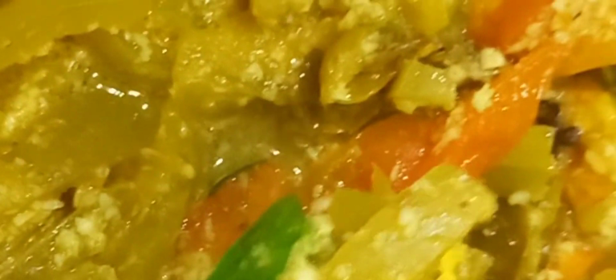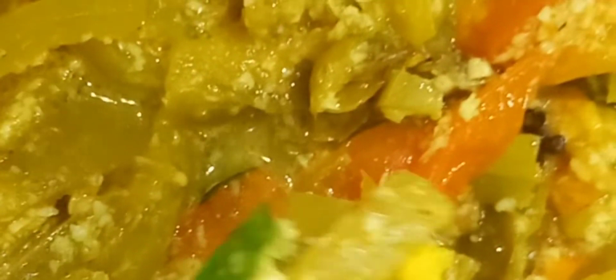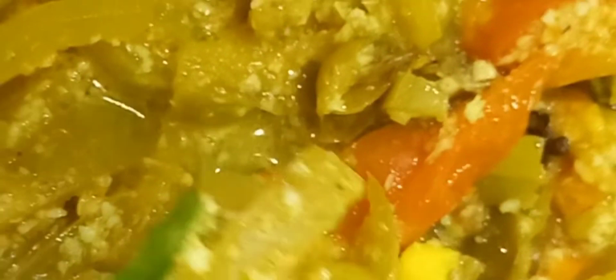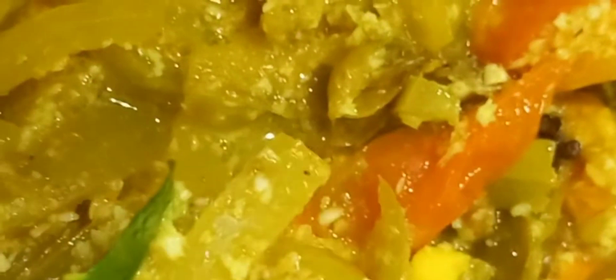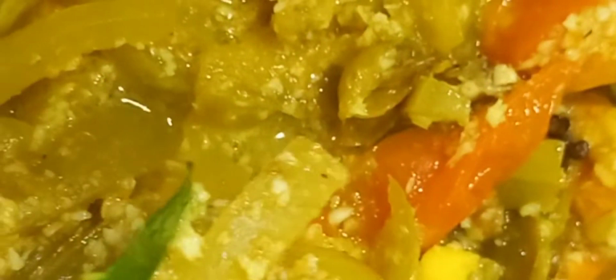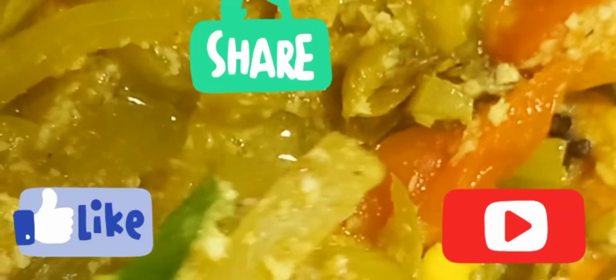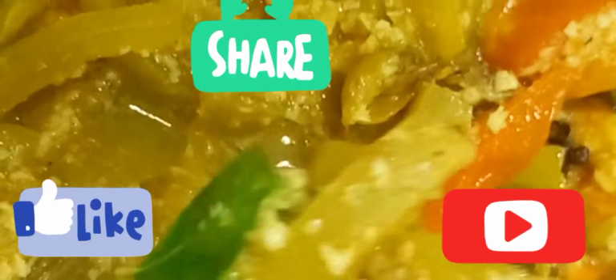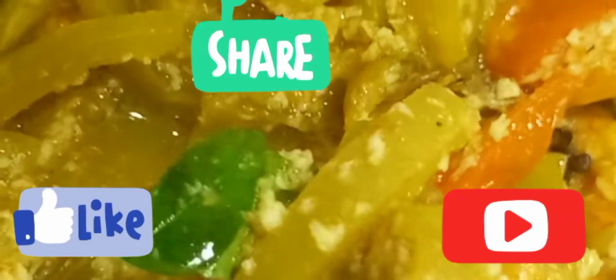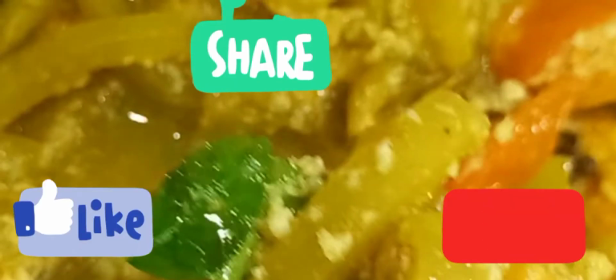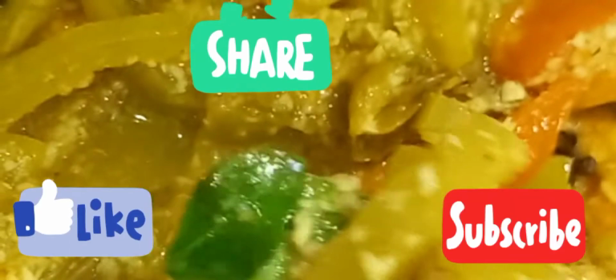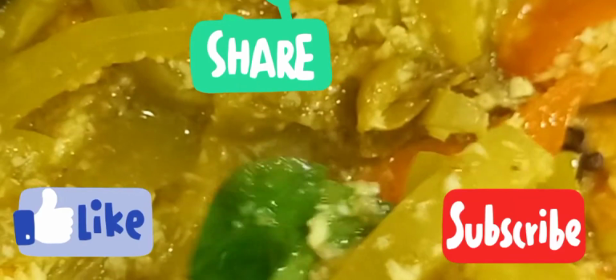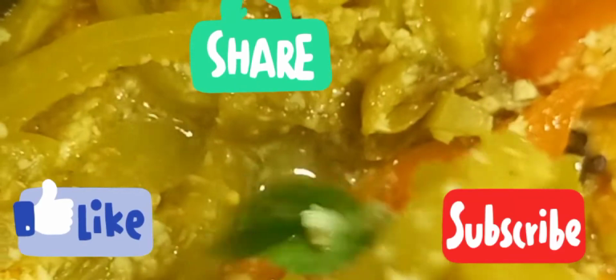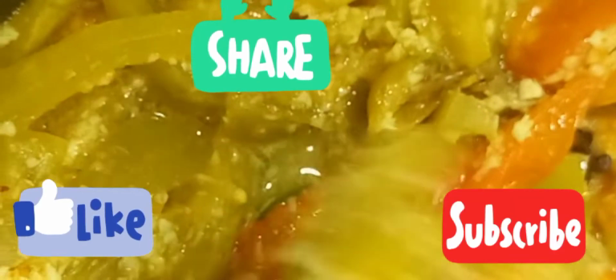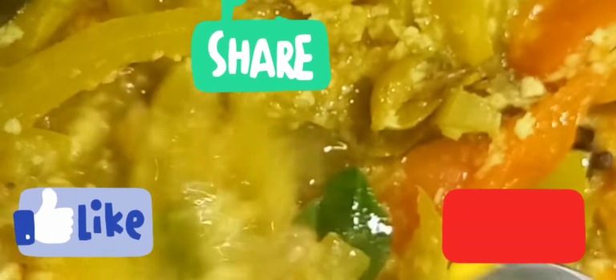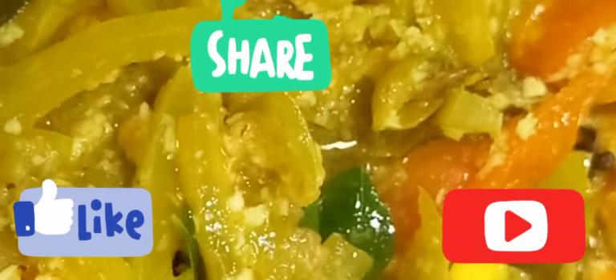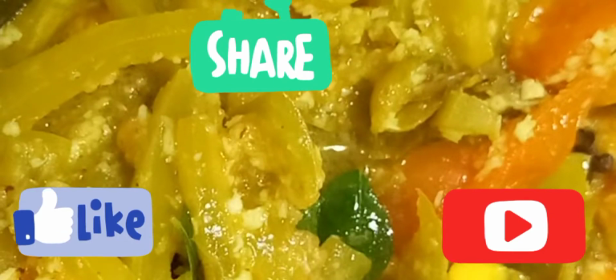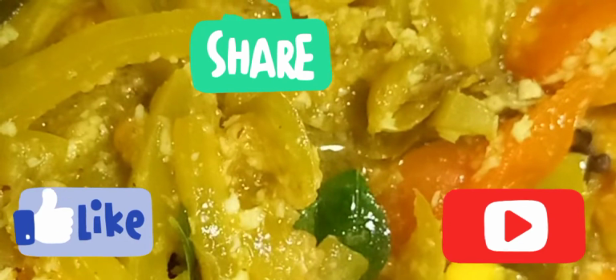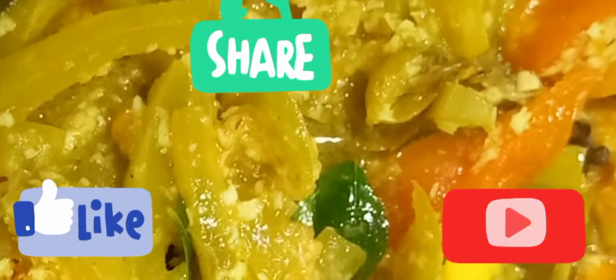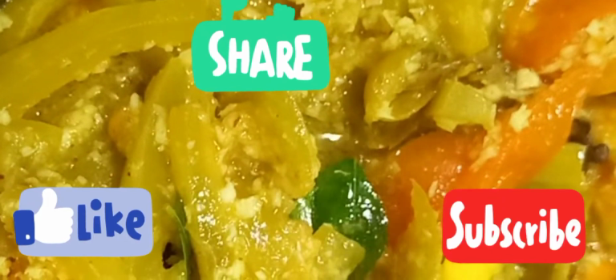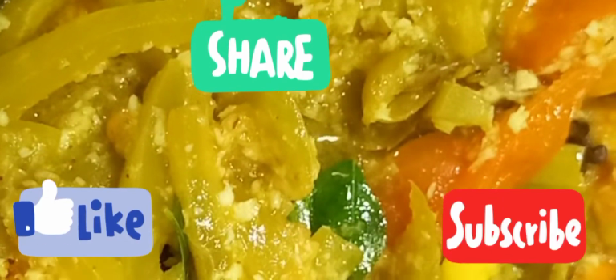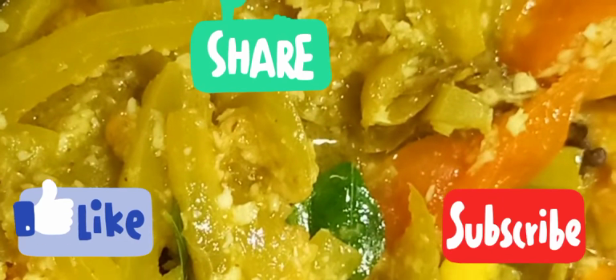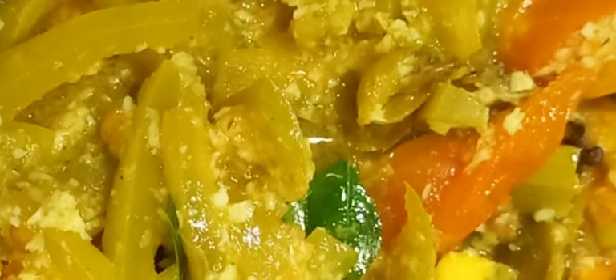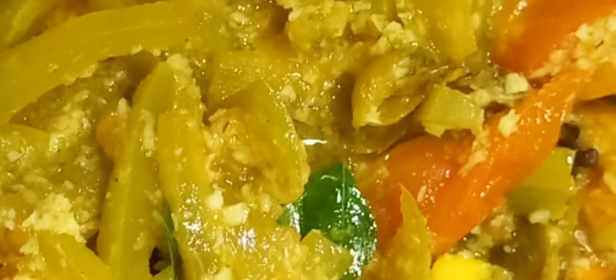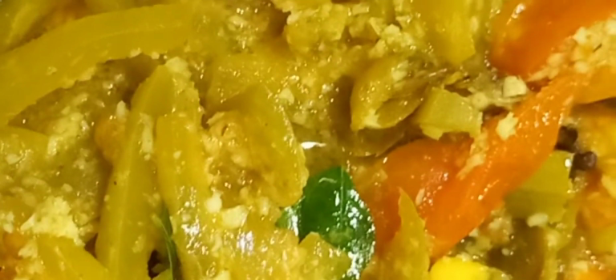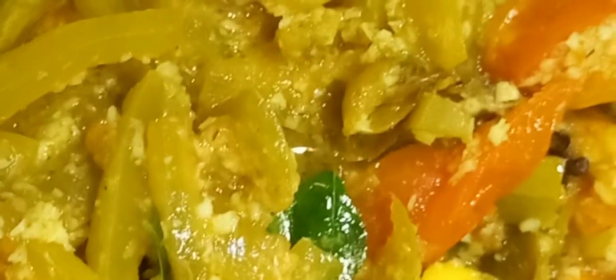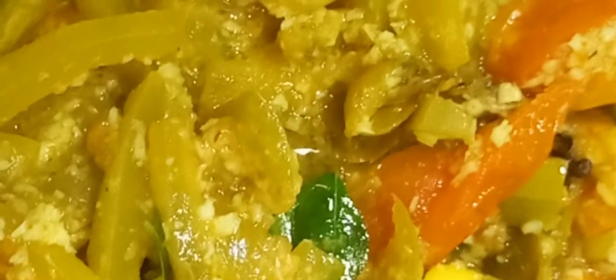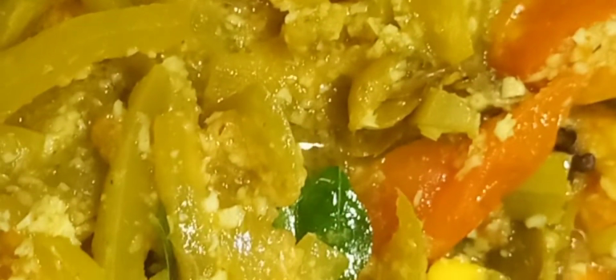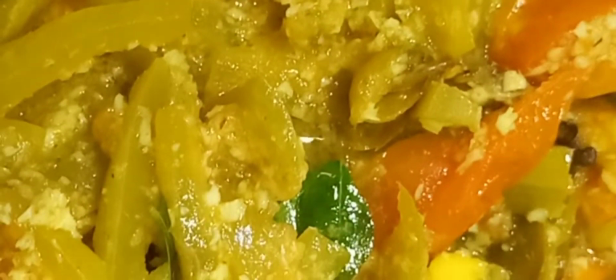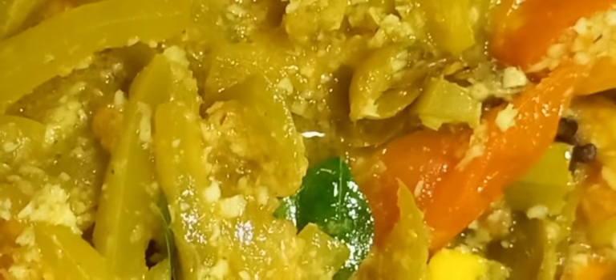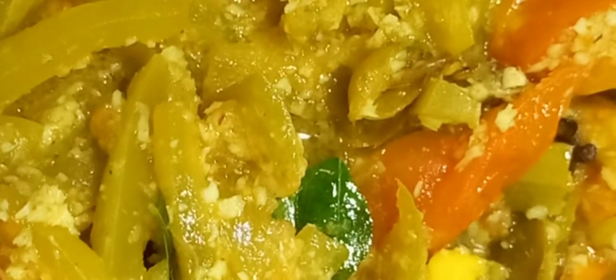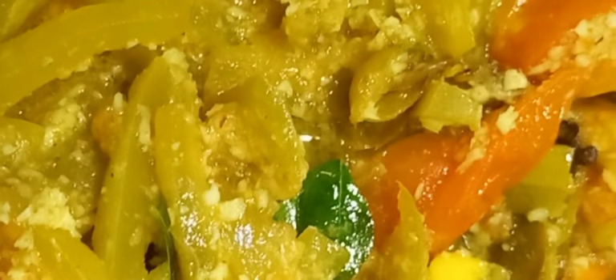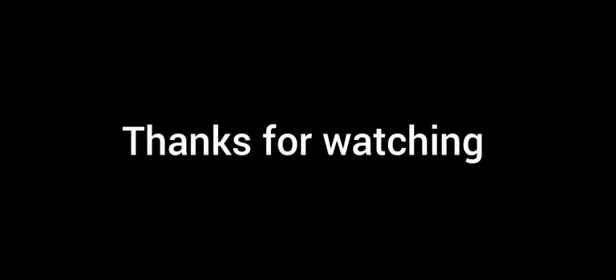If you like, comment, subscribe, and share it with me. Don't forget to subscribe.